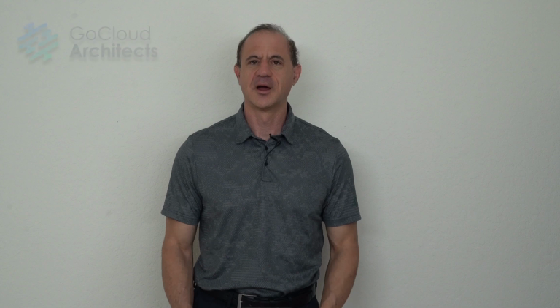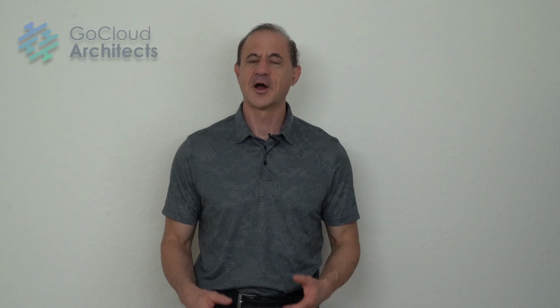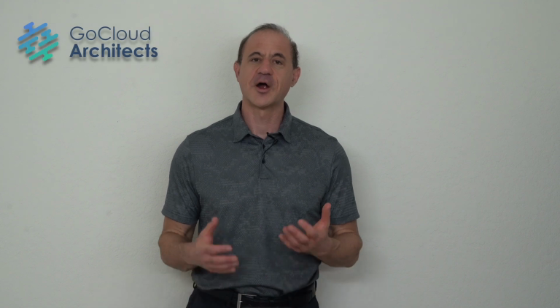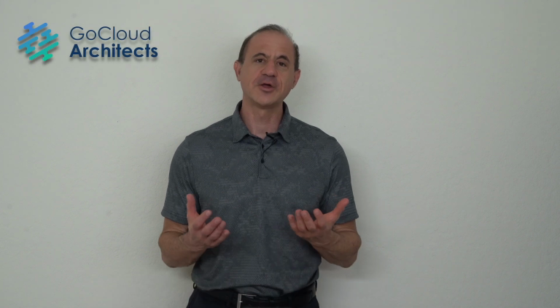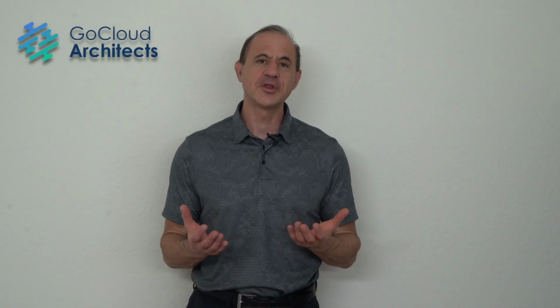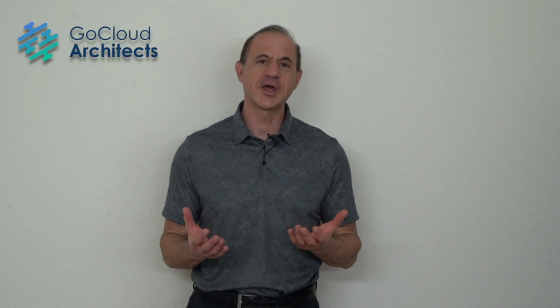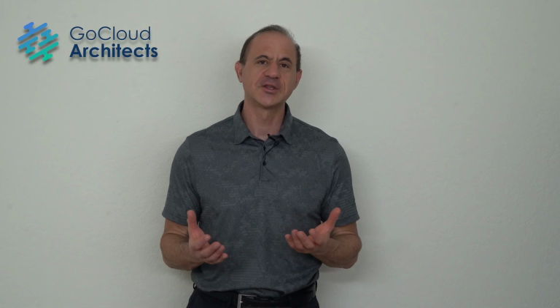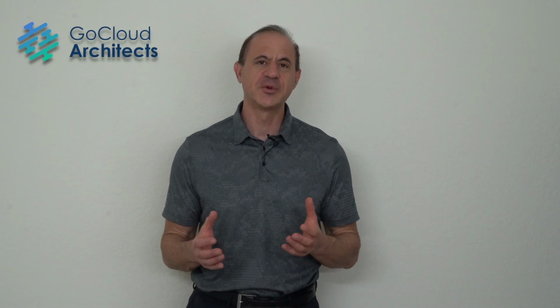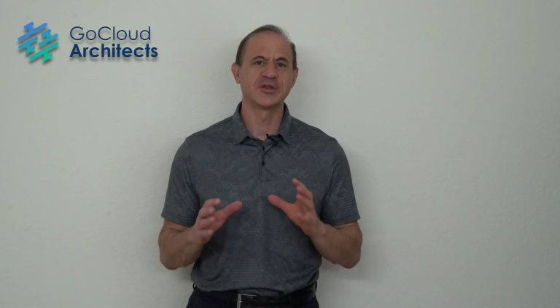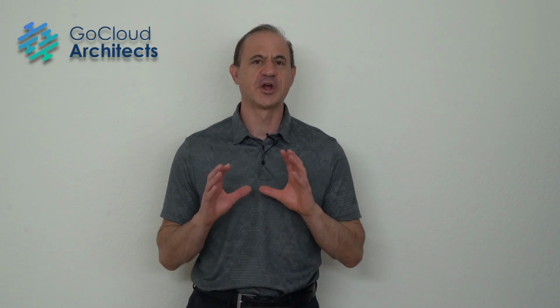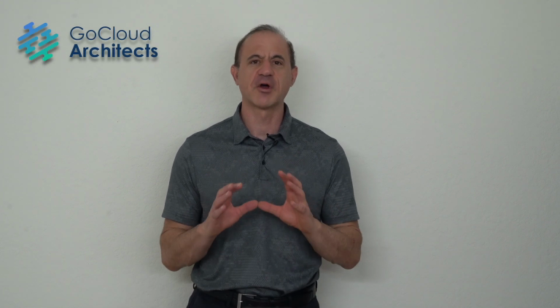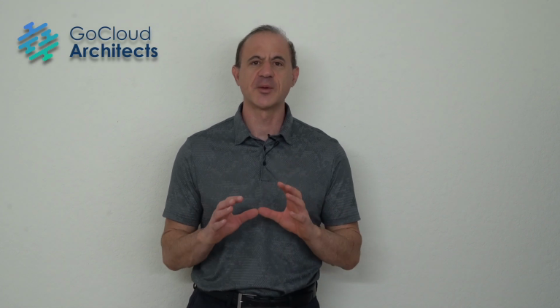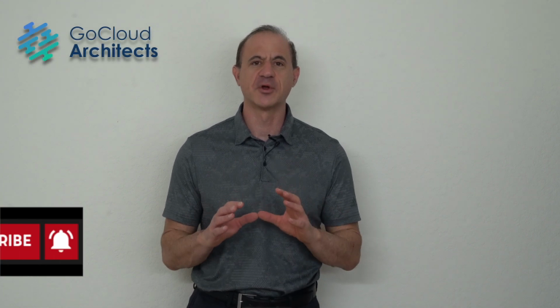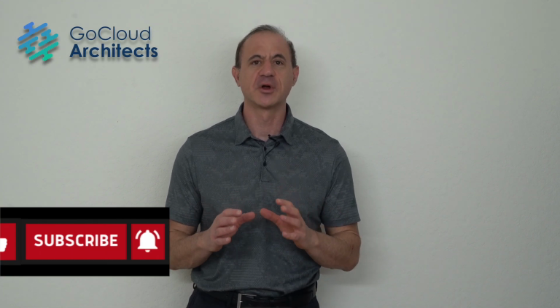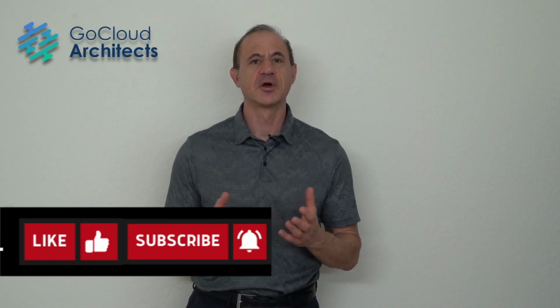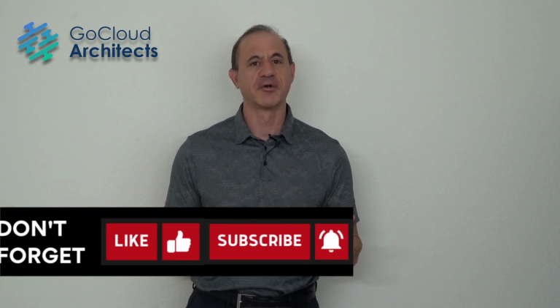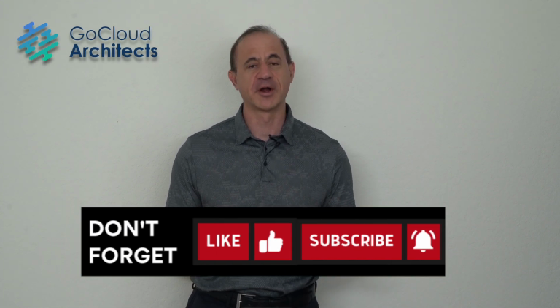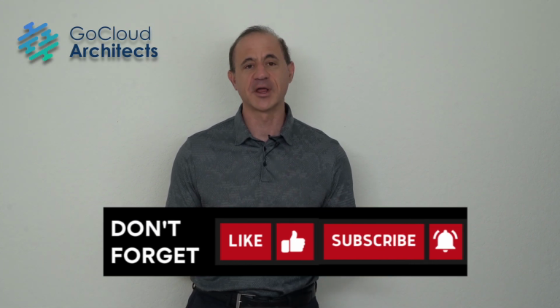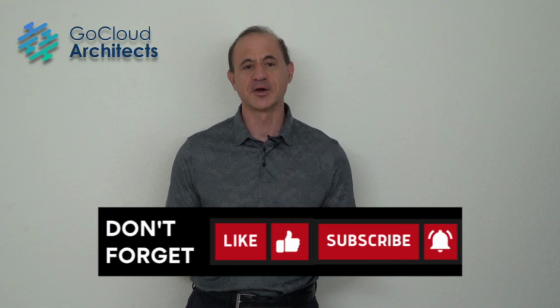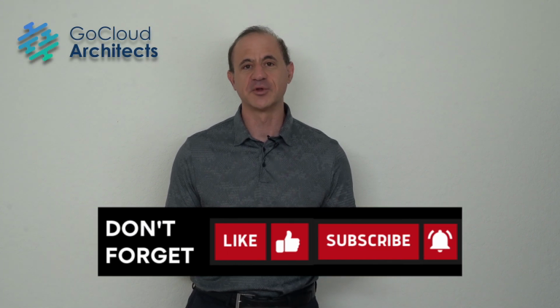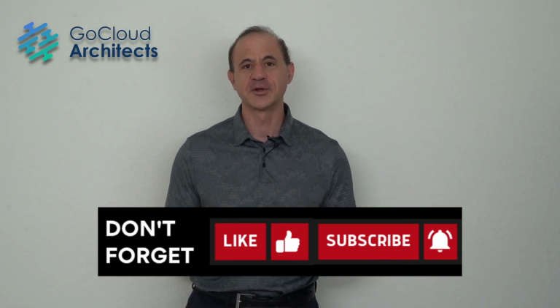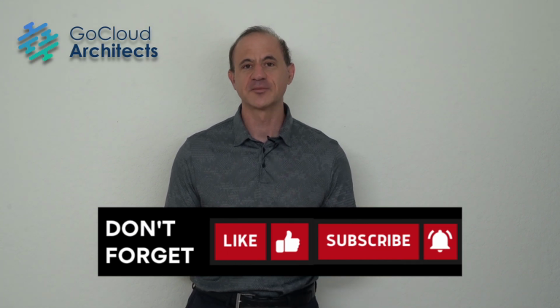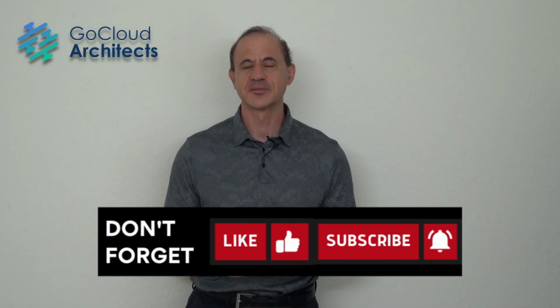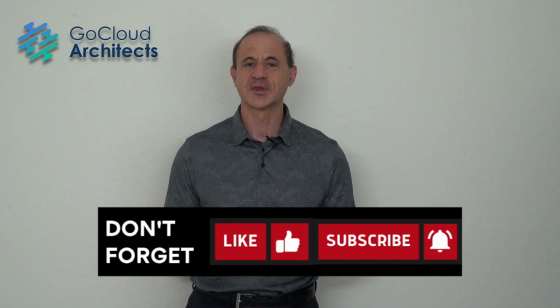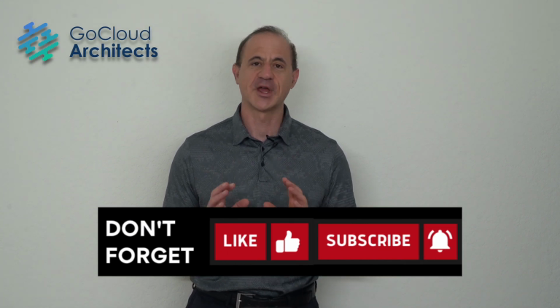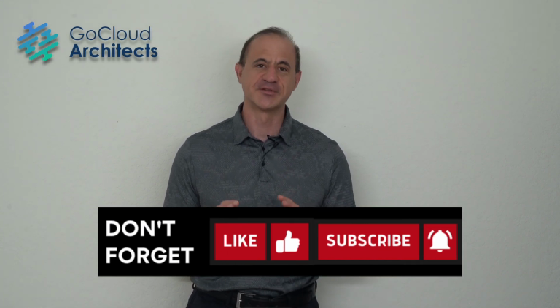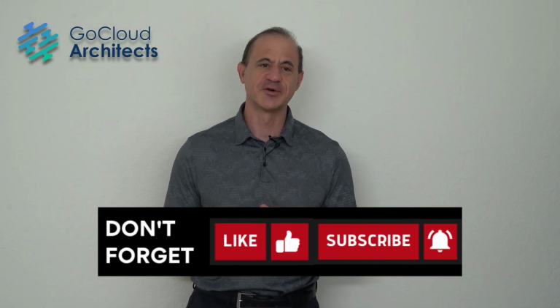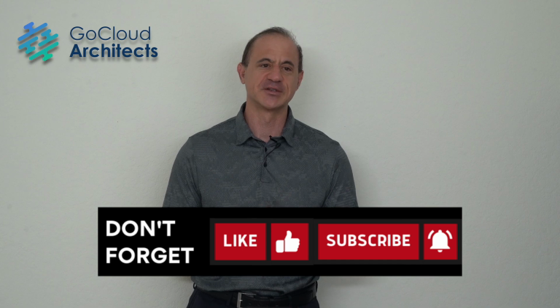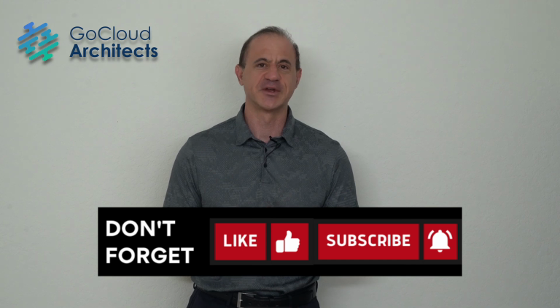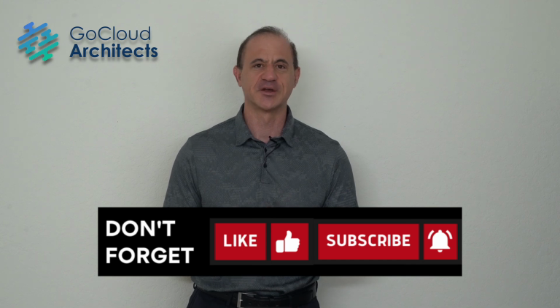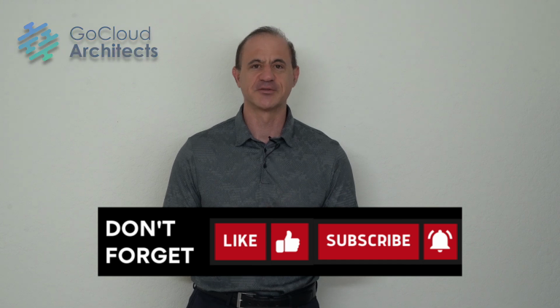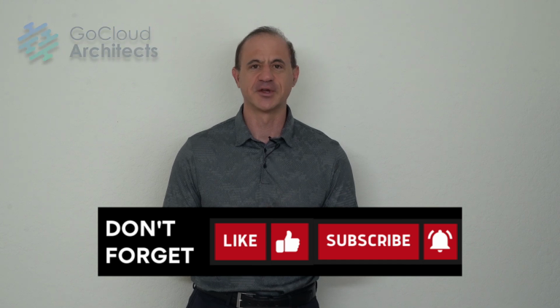Are you looking to build an incredible career in cloud computing? If so, this video is for you.